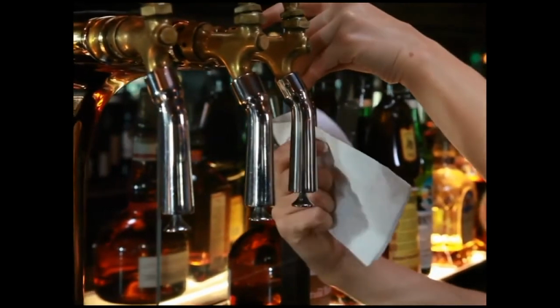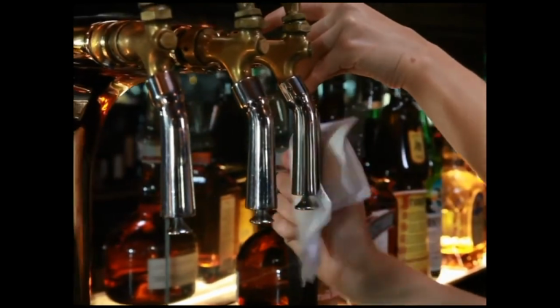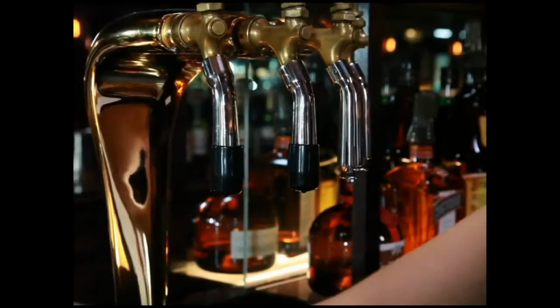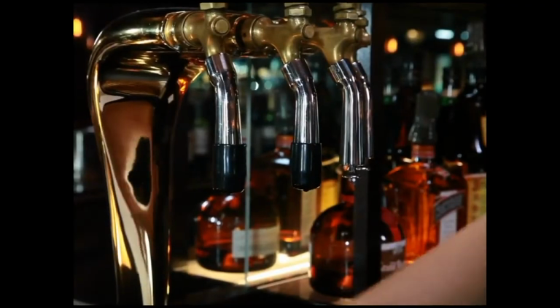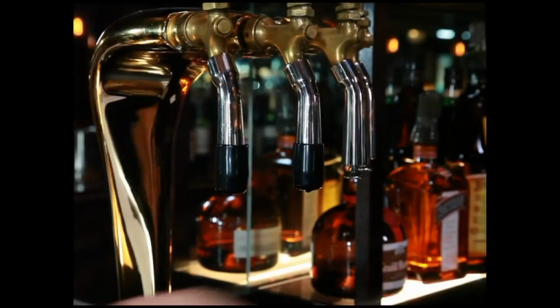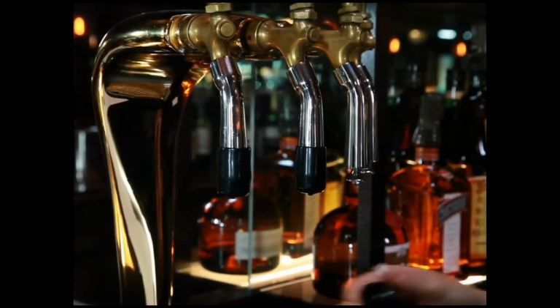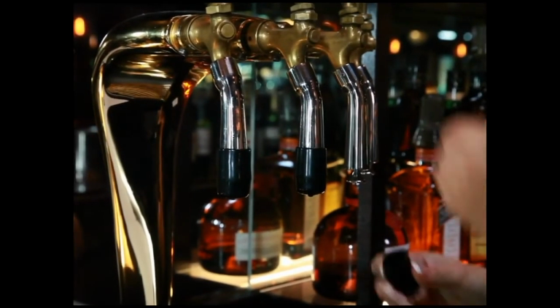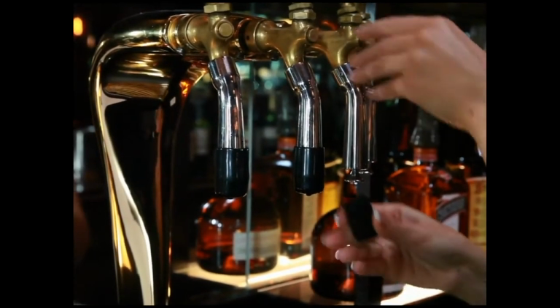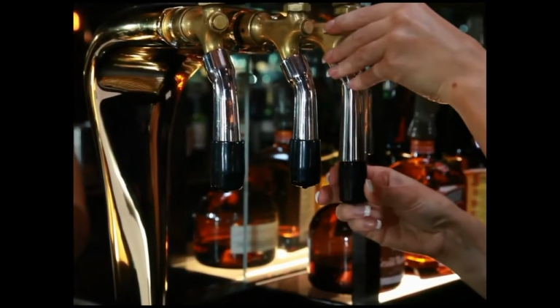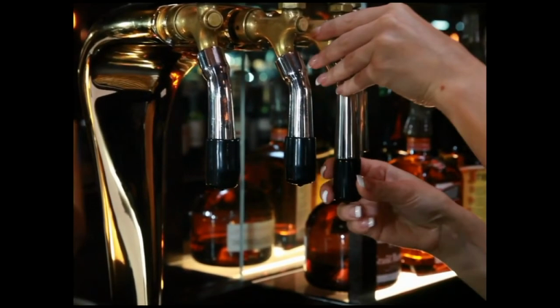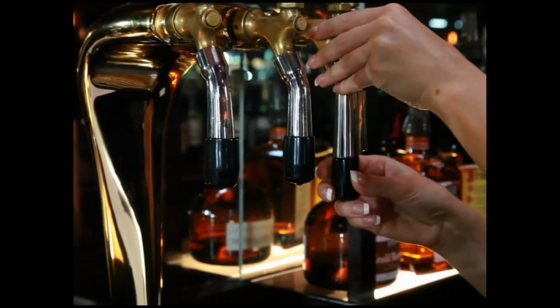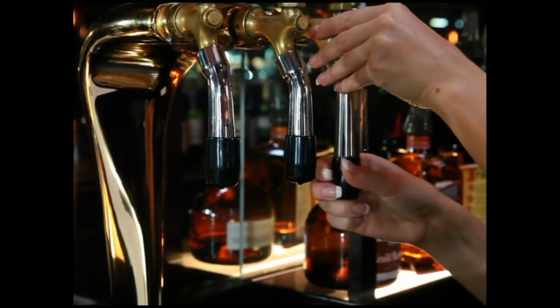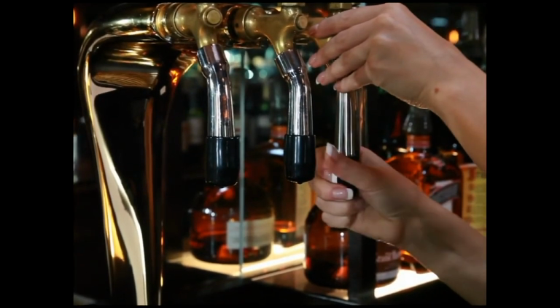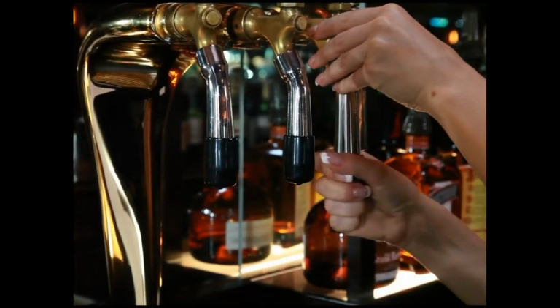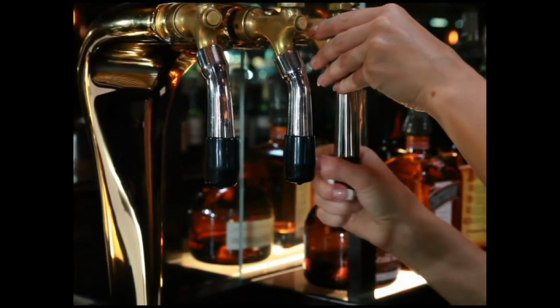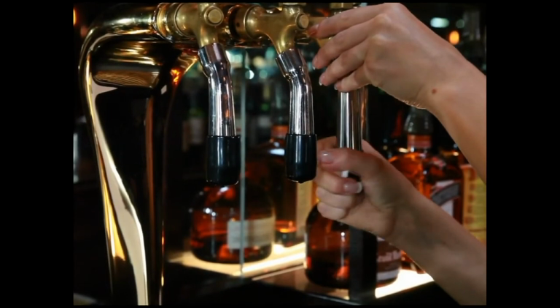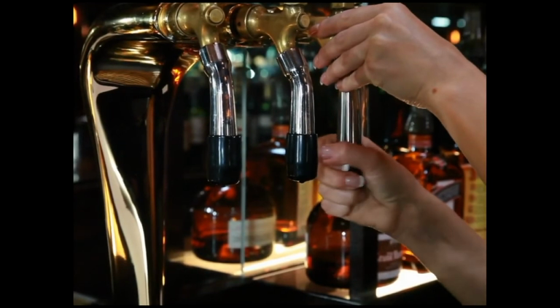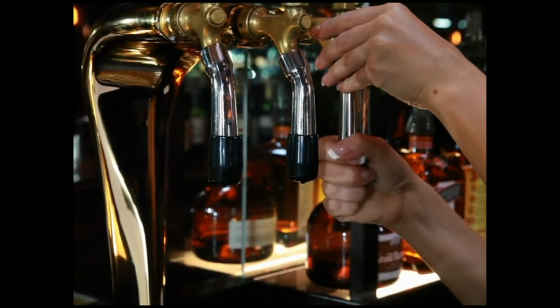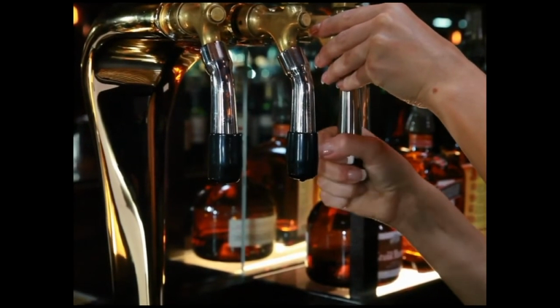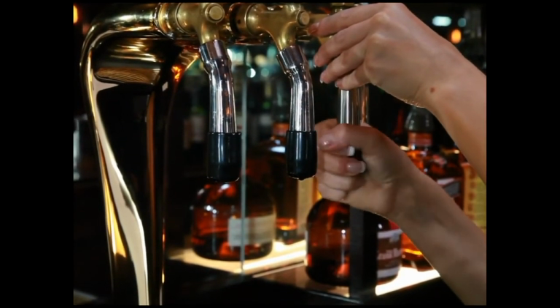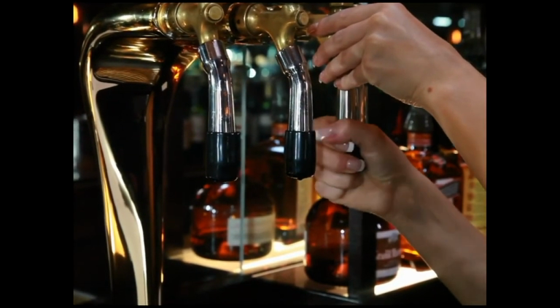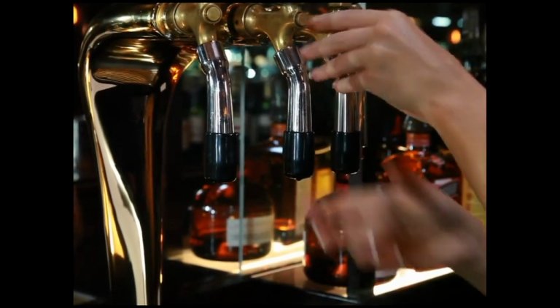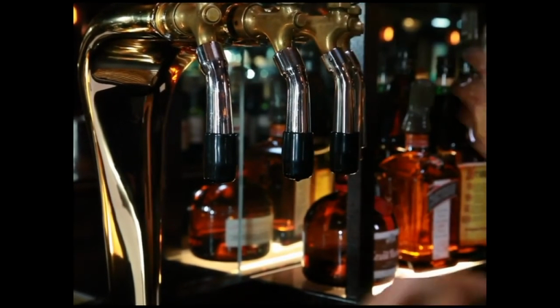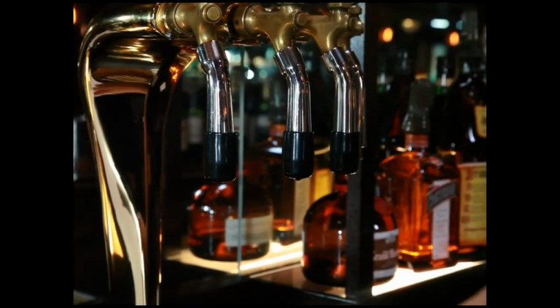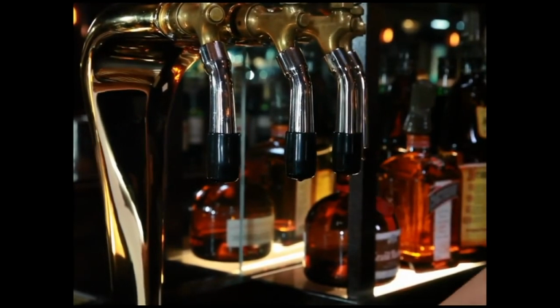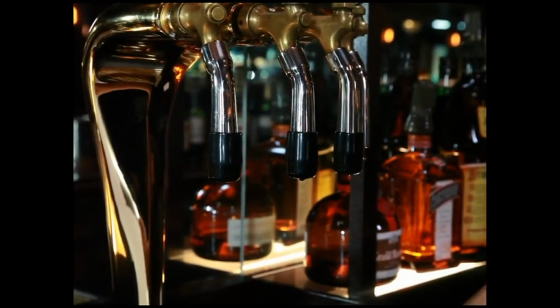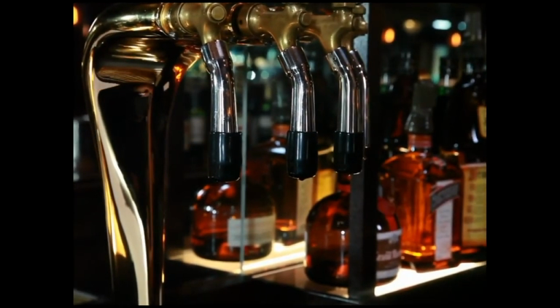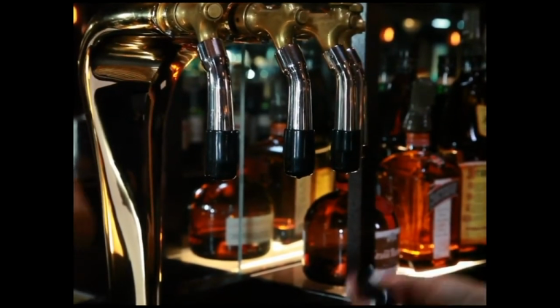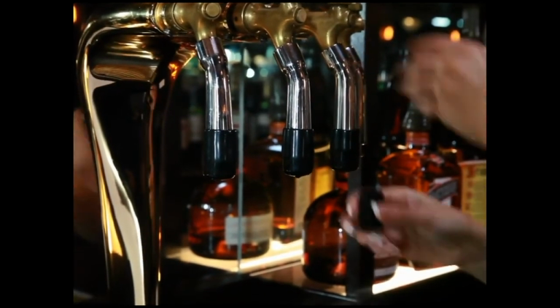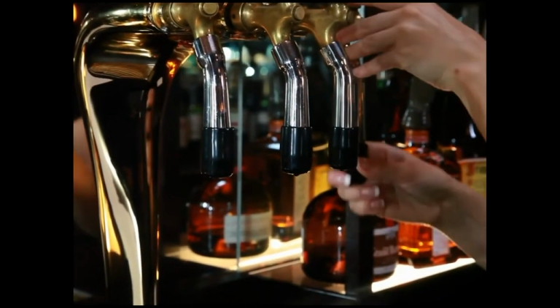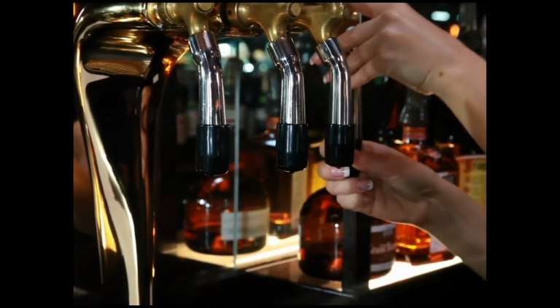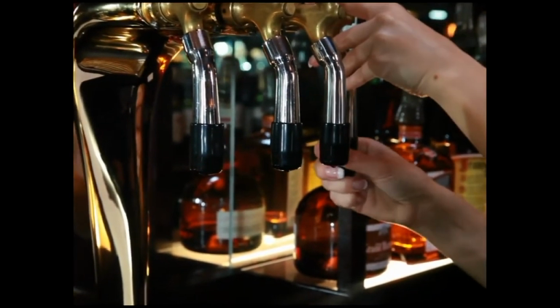You are now fully trained on how to use the TurboTap. We thank you for your time. Enjoy pouring perfect beer.